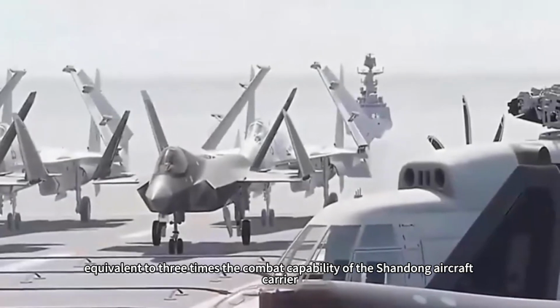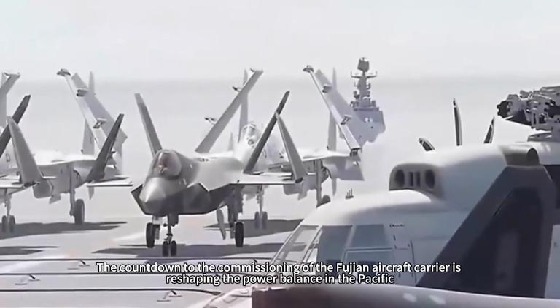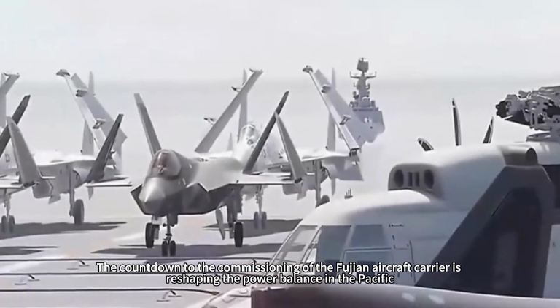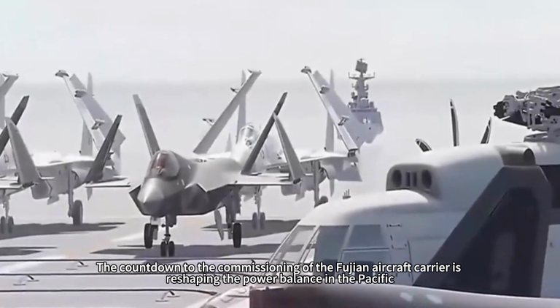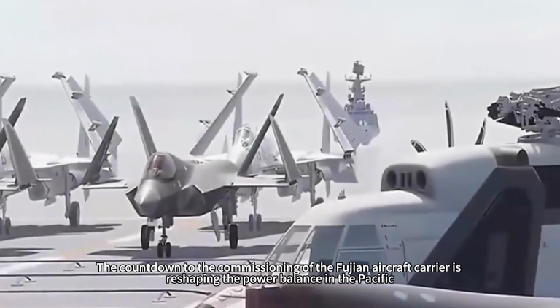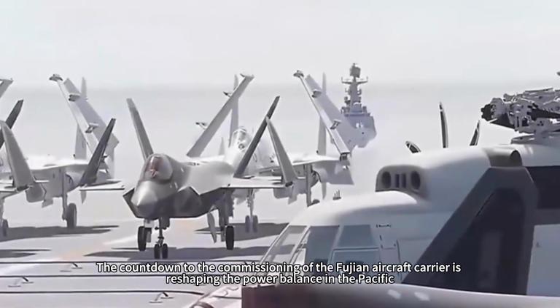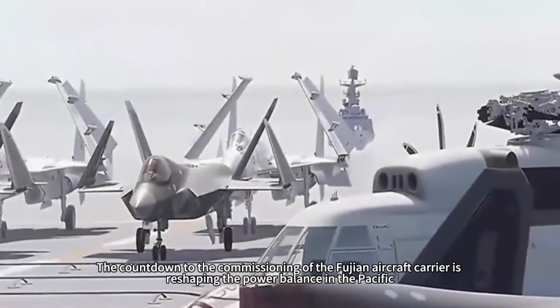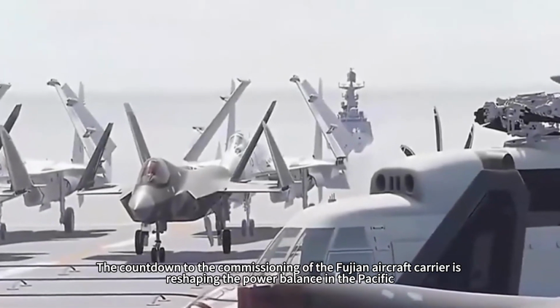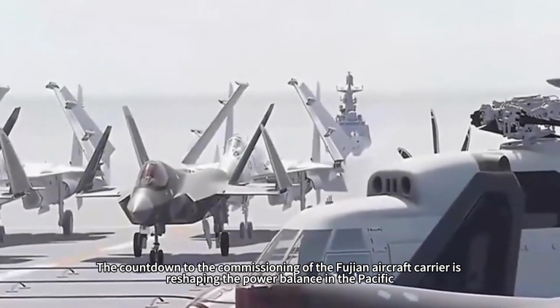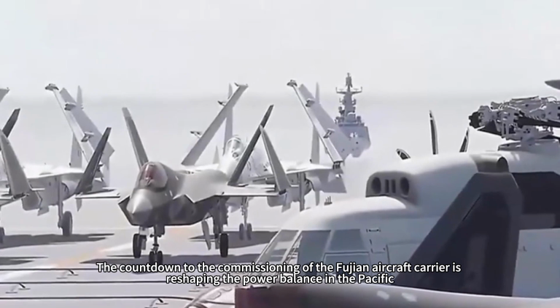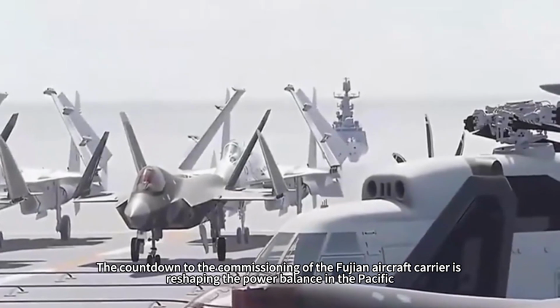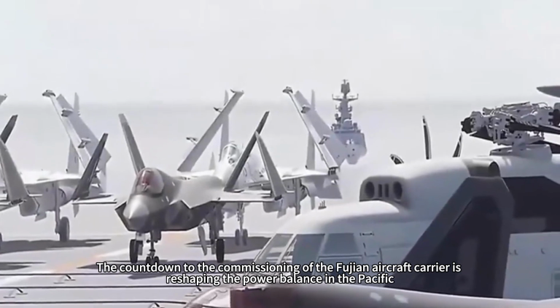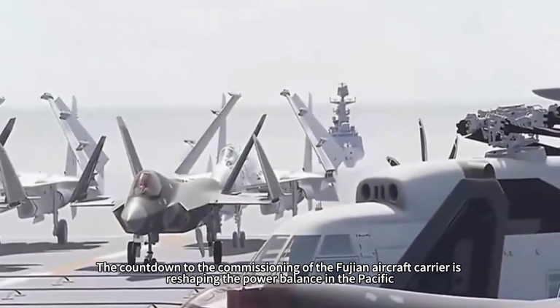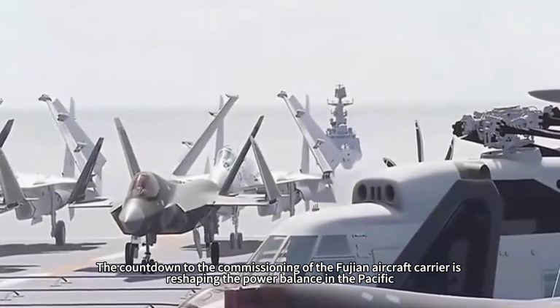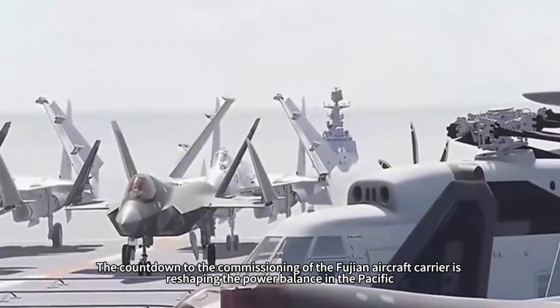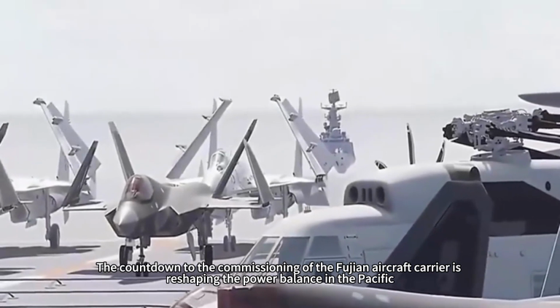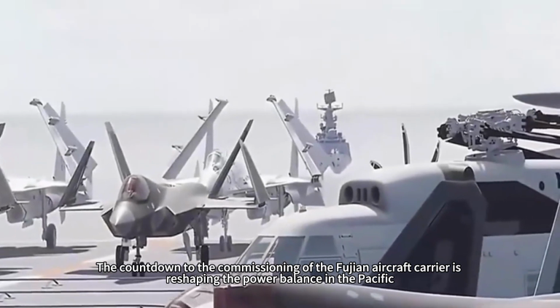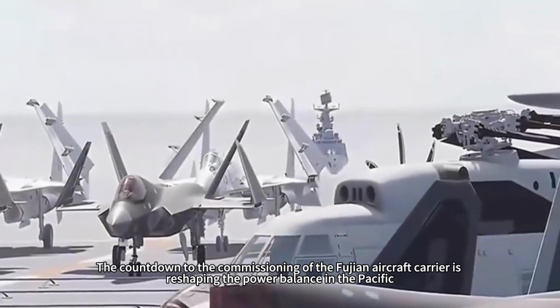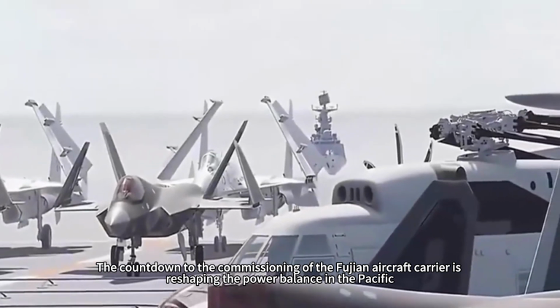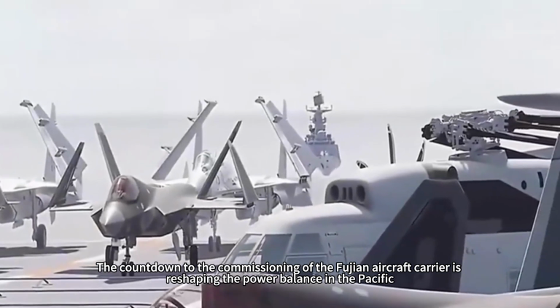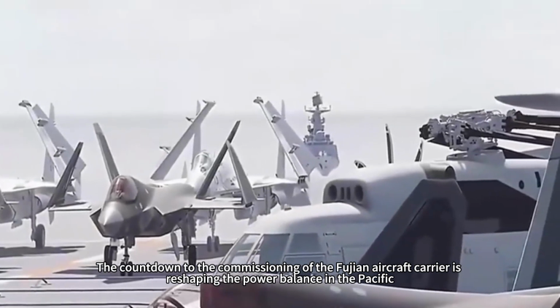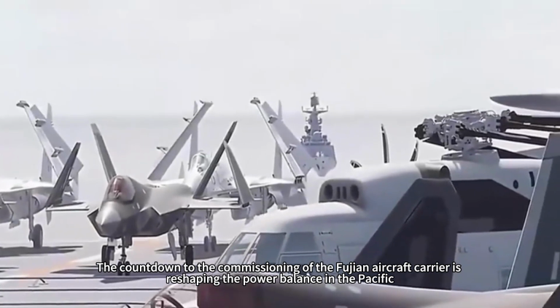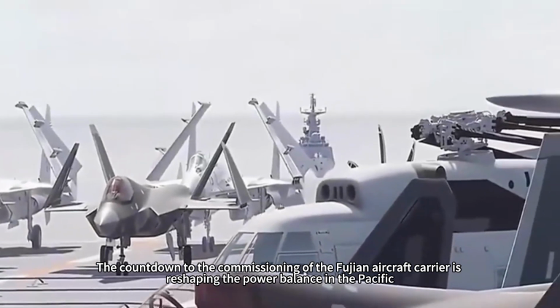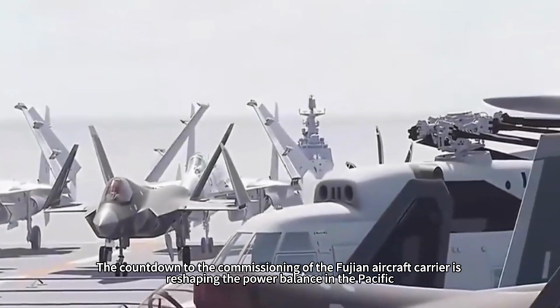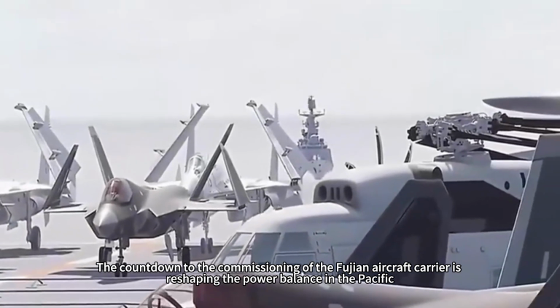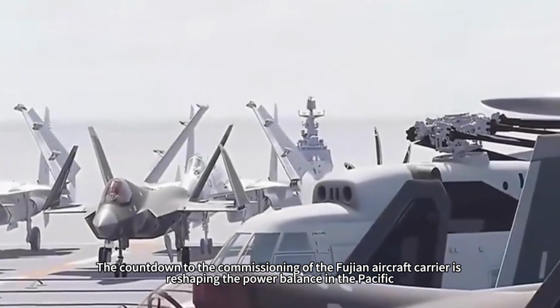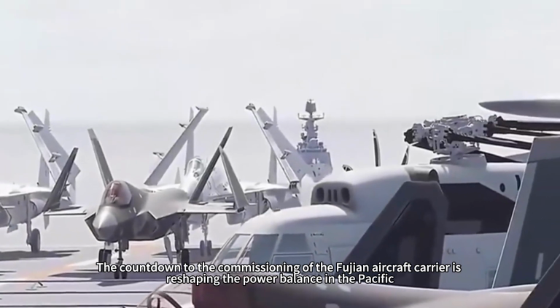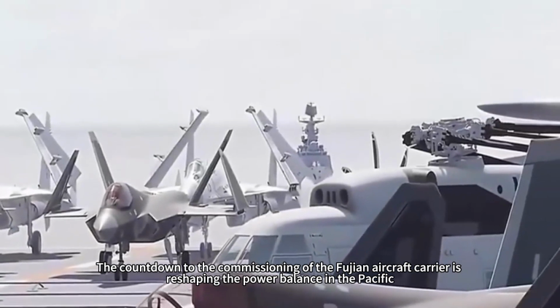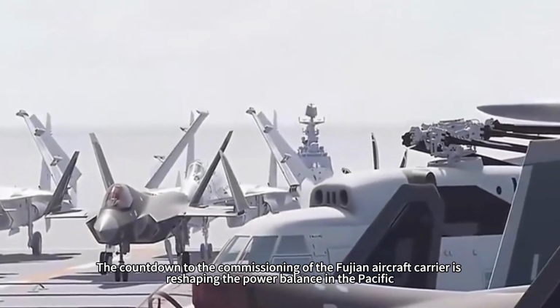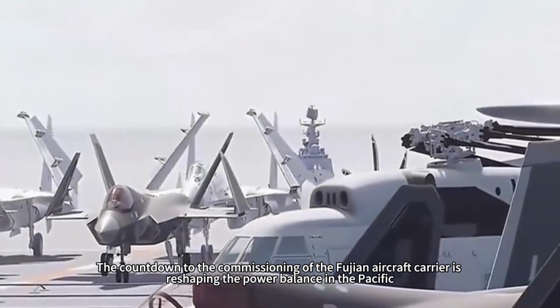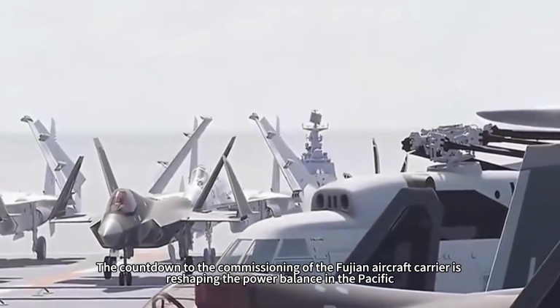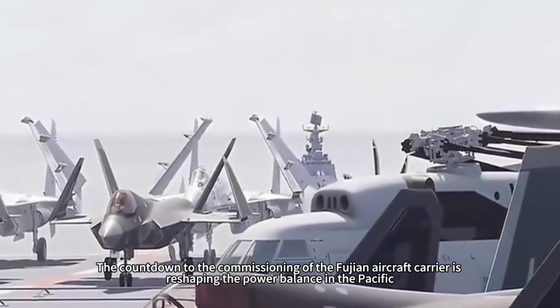Four KJ-600 aircraft establish a command dome with a radius of 500 kilometers, and 8 ATK-11 drones armed with 500-kilogram warheads execute swarm suicide raids. Together, they achieve an extreme sortie rate of 300 aircraft per day — equivalent to three times the combat capability of the Shandong aircraft carrier. The countdown to the commissioning of the Fujian aircraft carrier is reshaping the power balance in the Pacific.